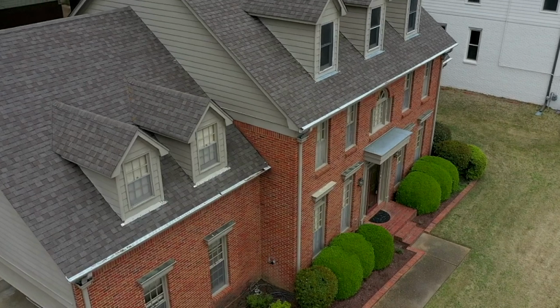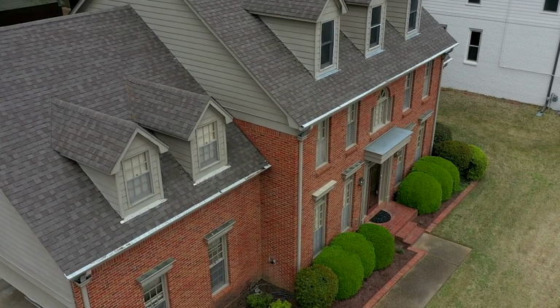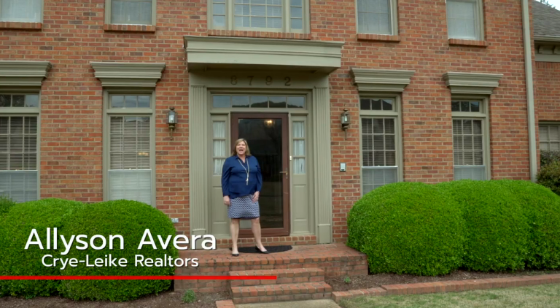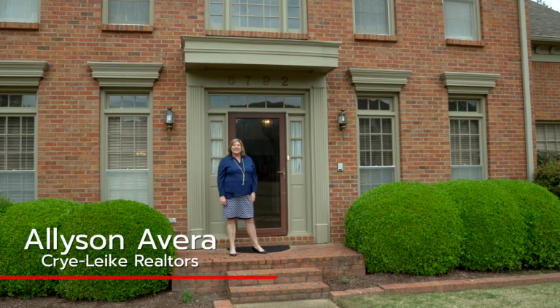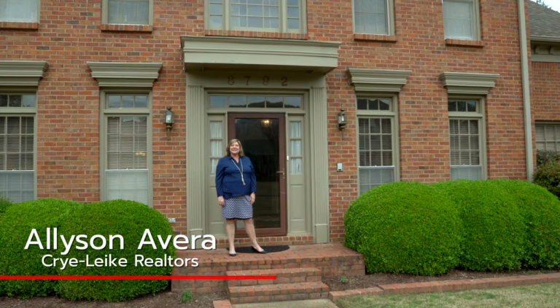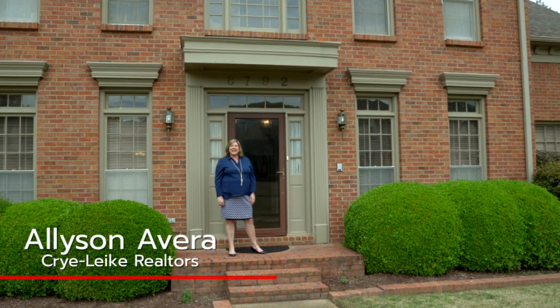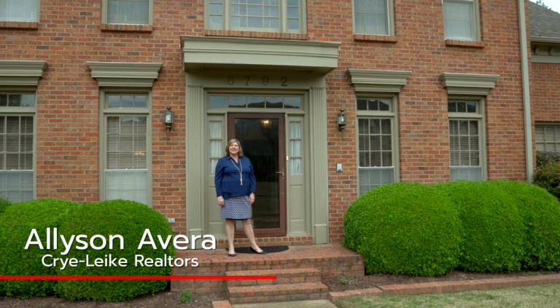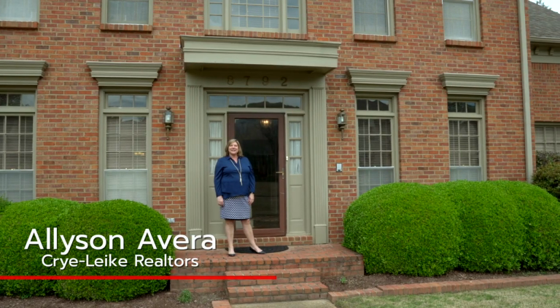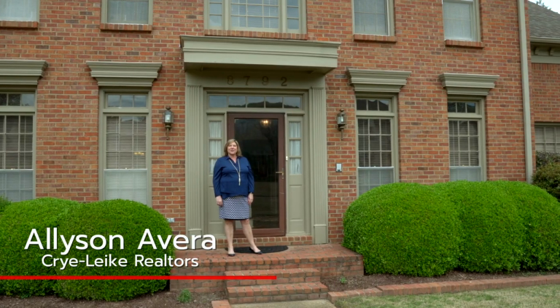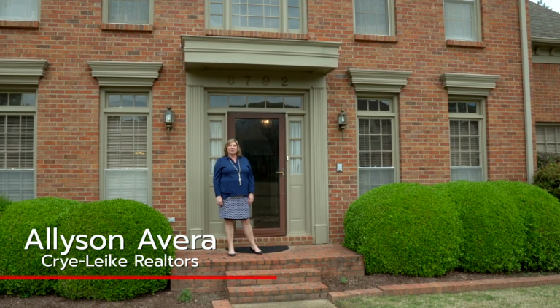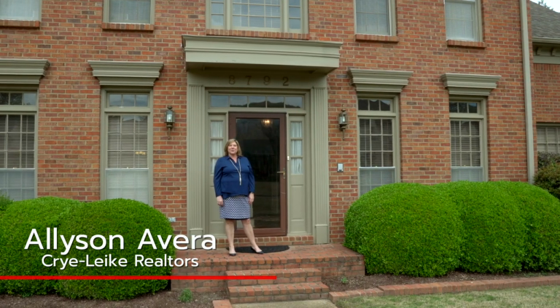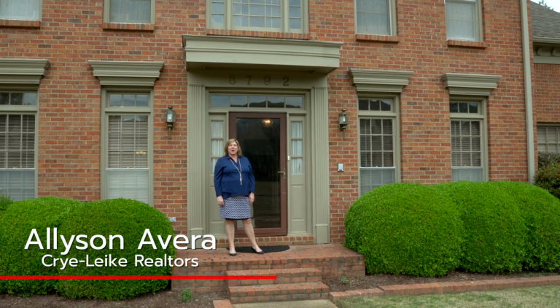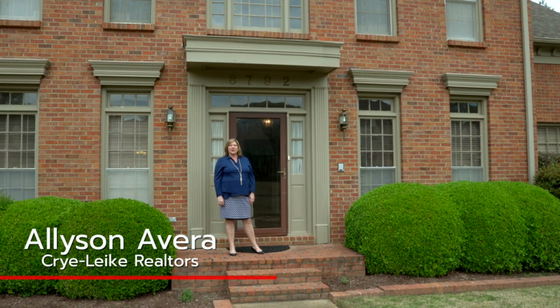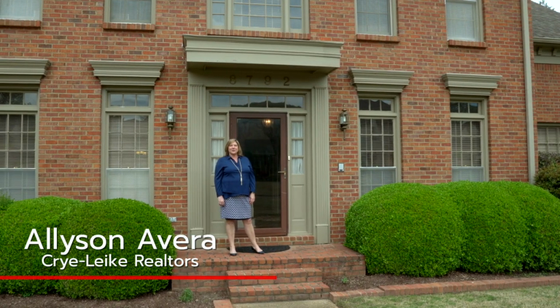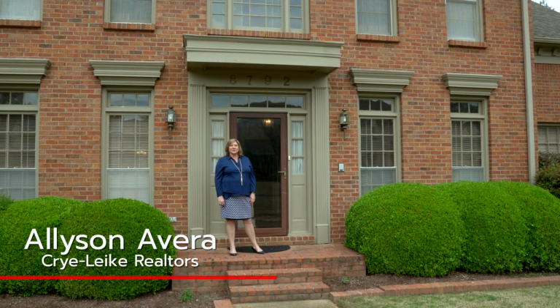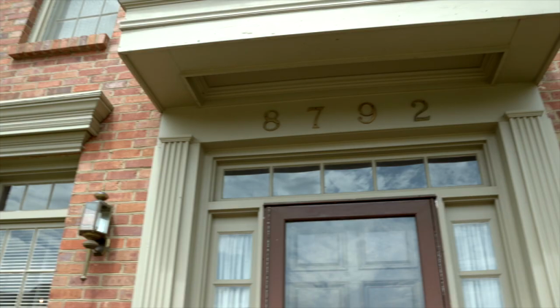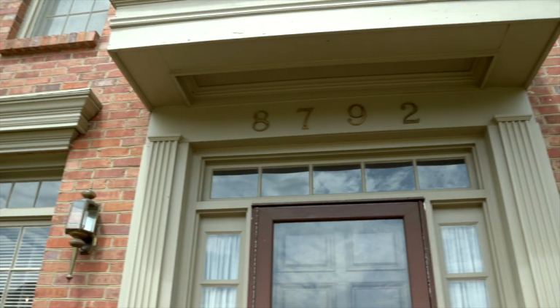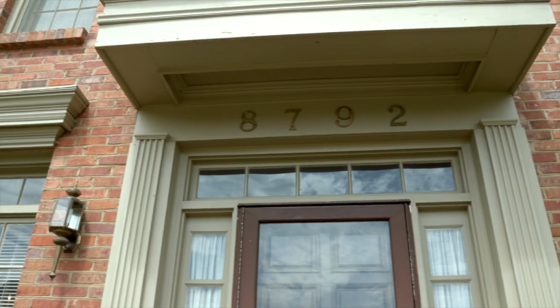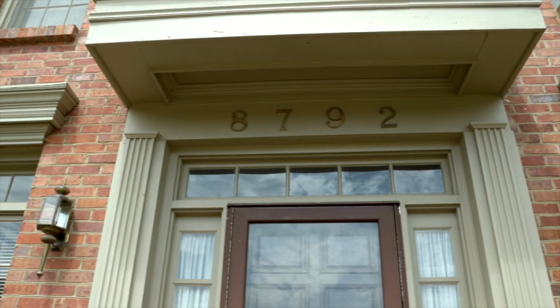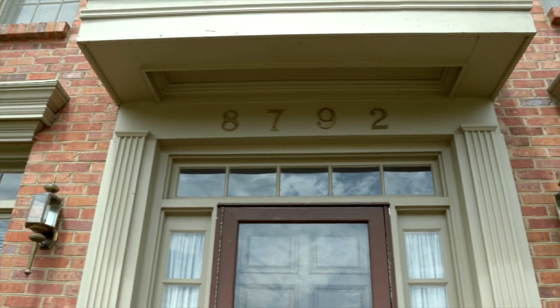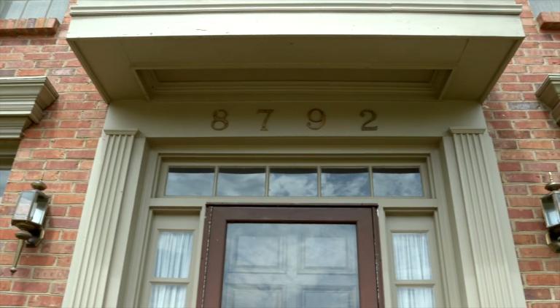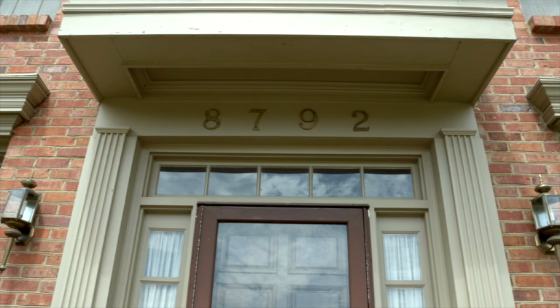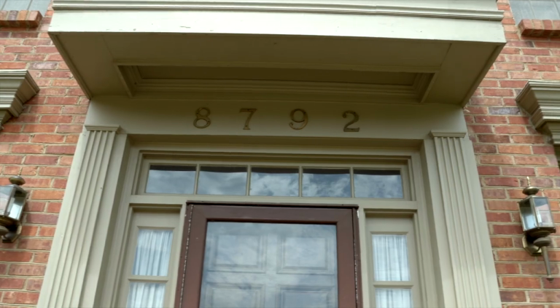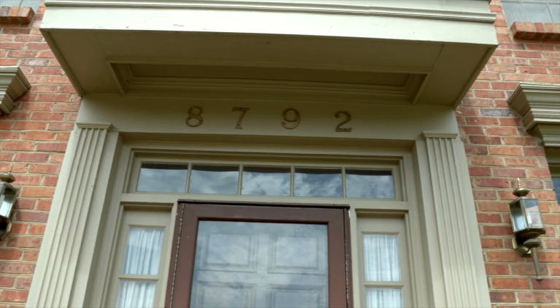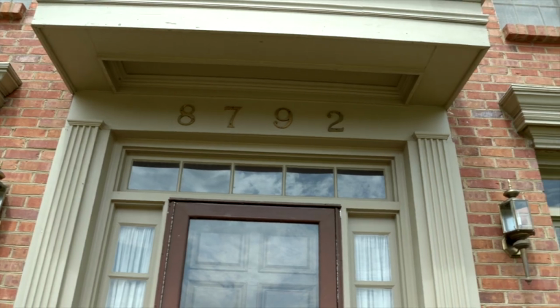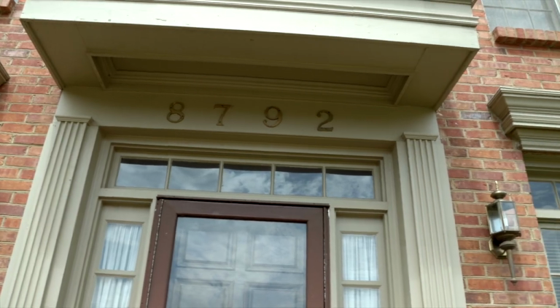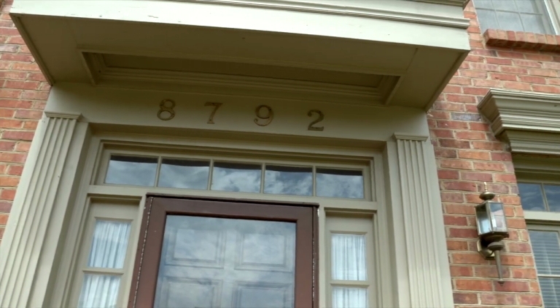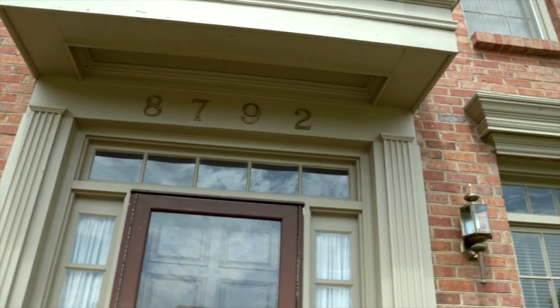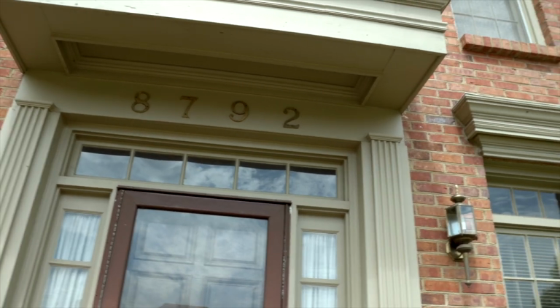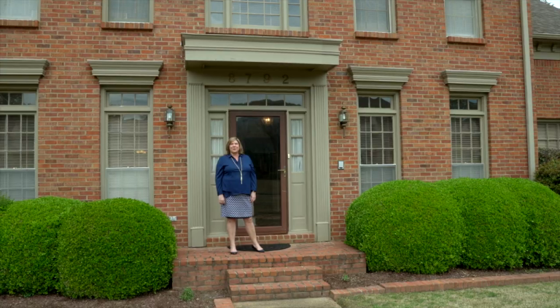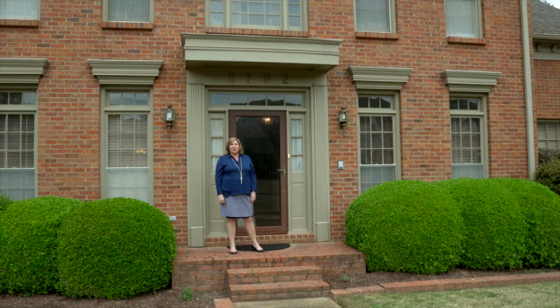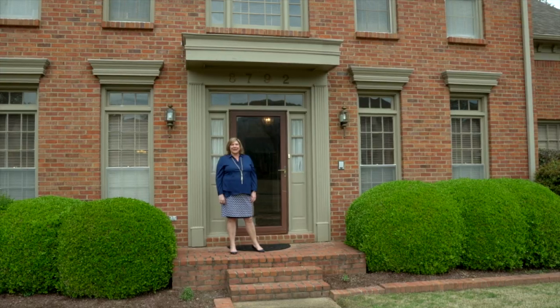Hi, this is Allison Avra with Crye-Leike Realtors. We're at 8792 Fernwood Cove. Come on in.